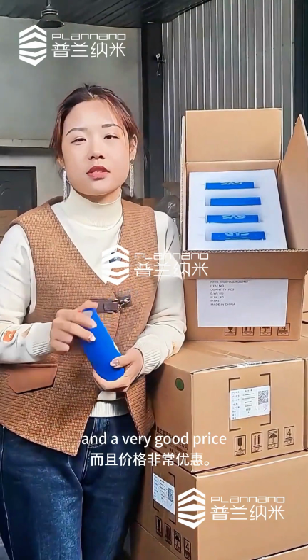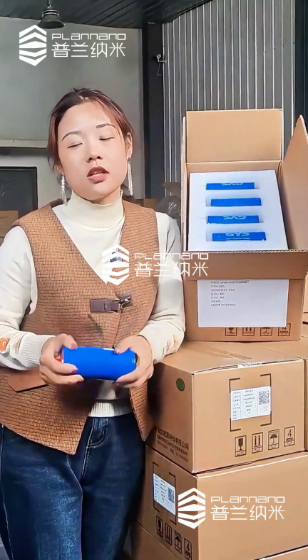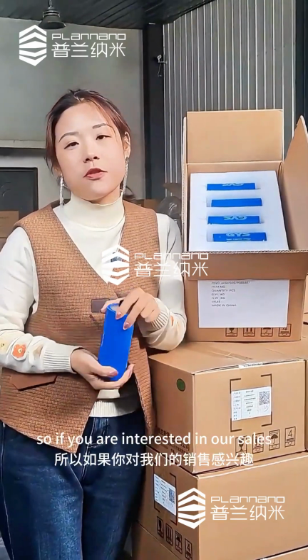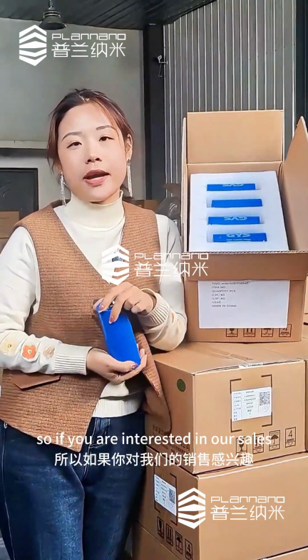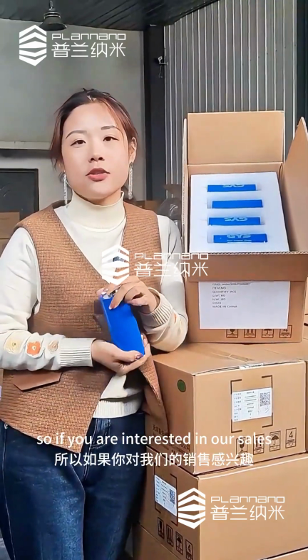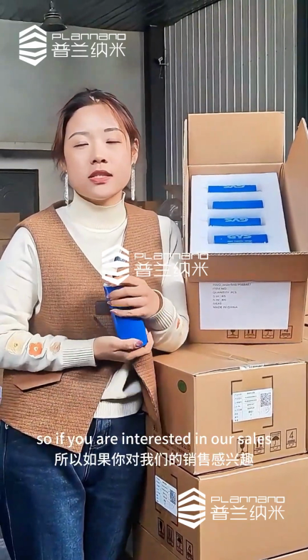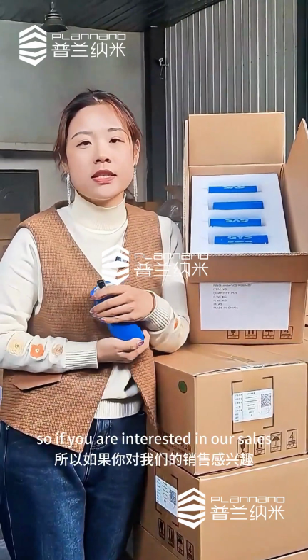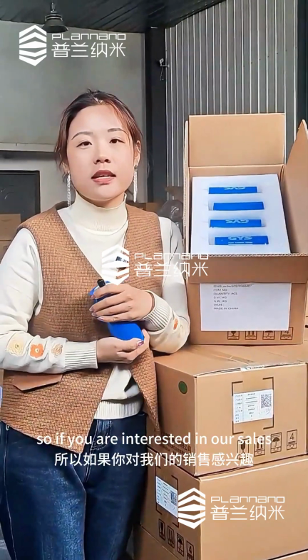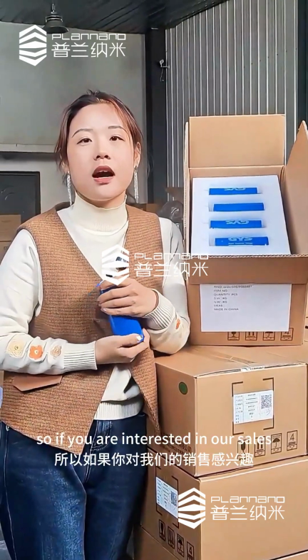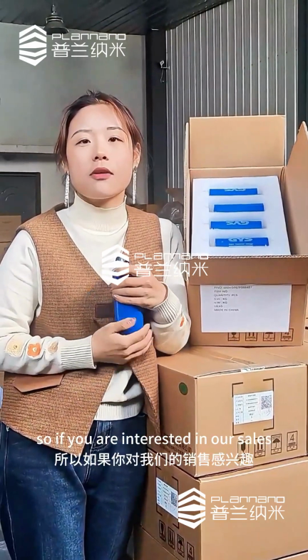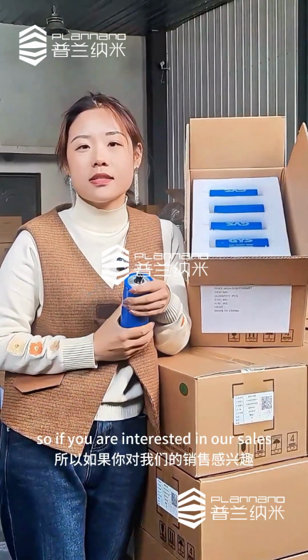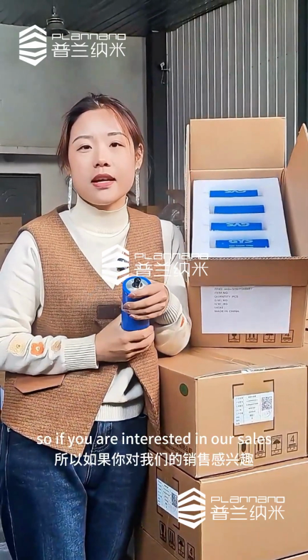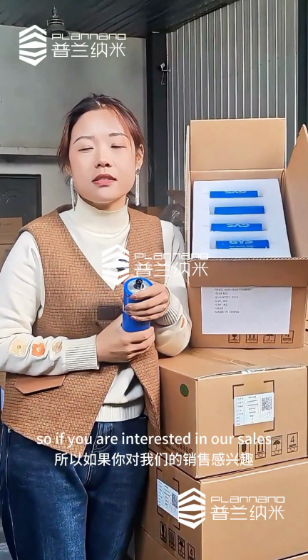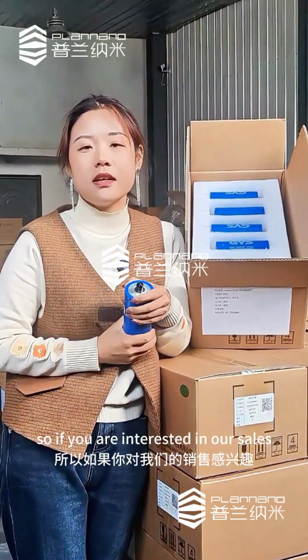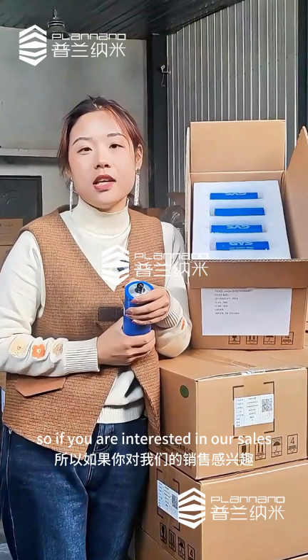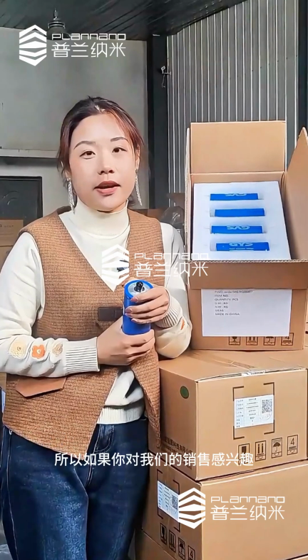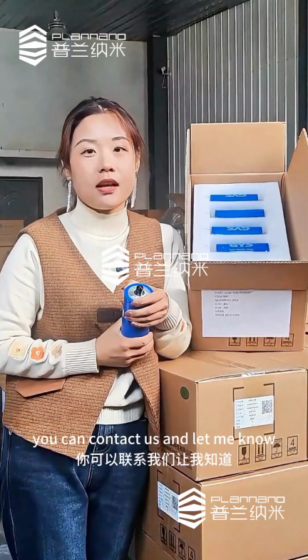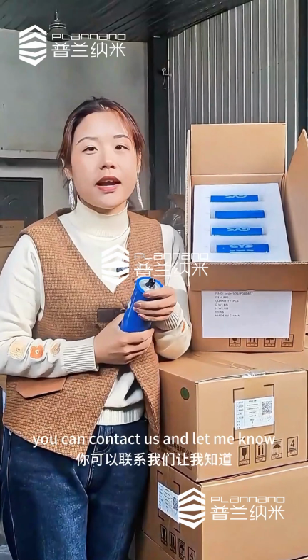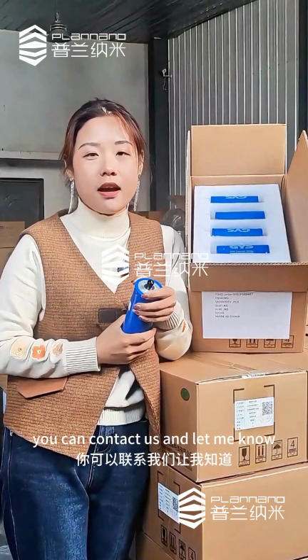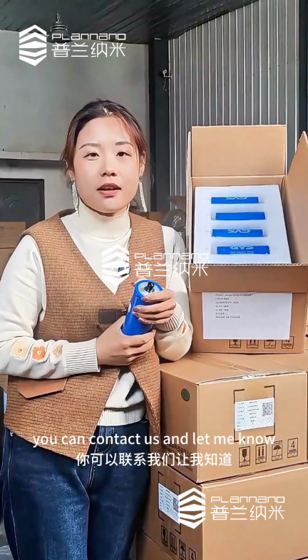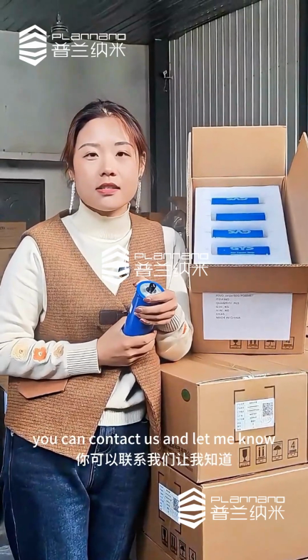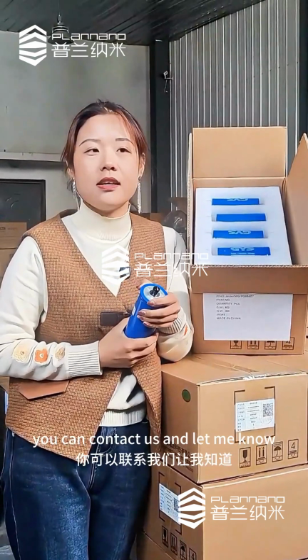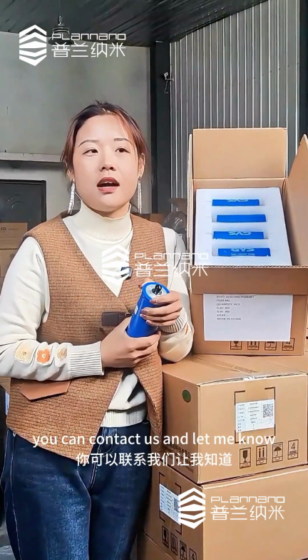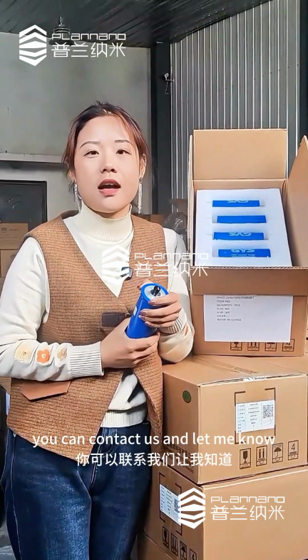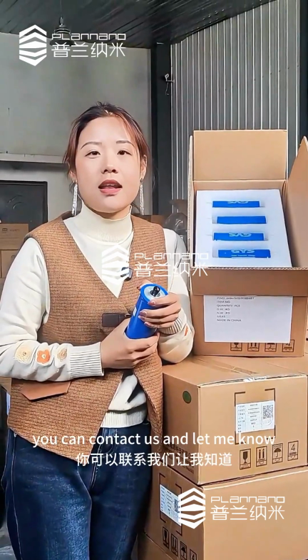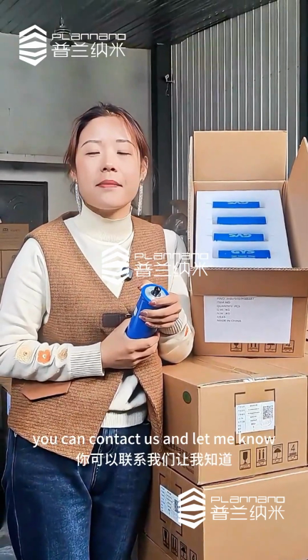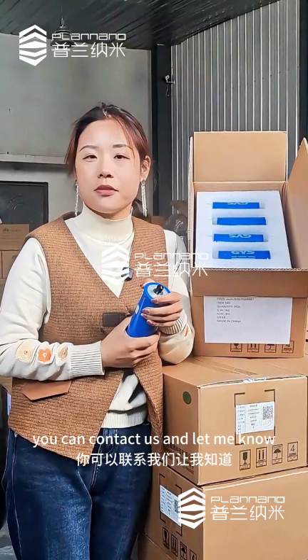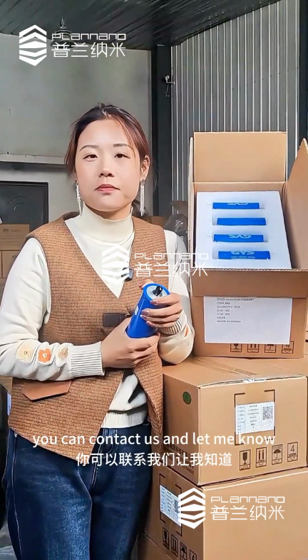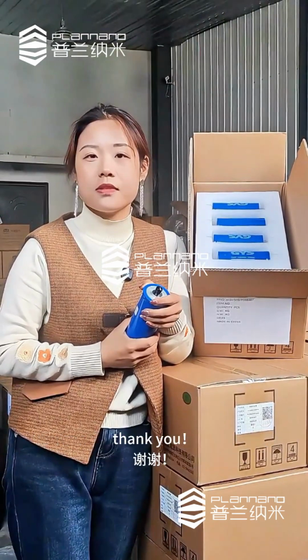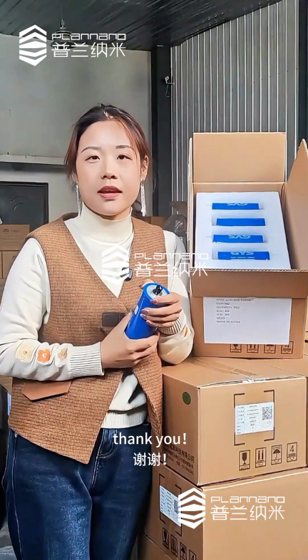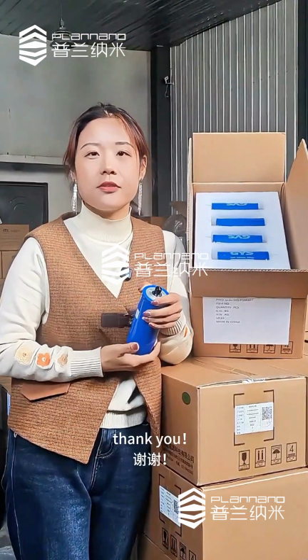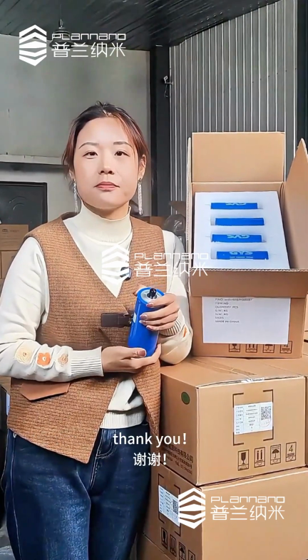So if you are interested in our products, you can contact us and let me know. Thank you.